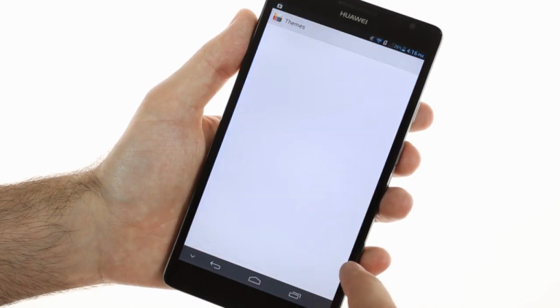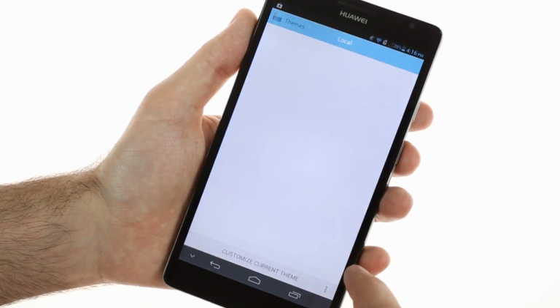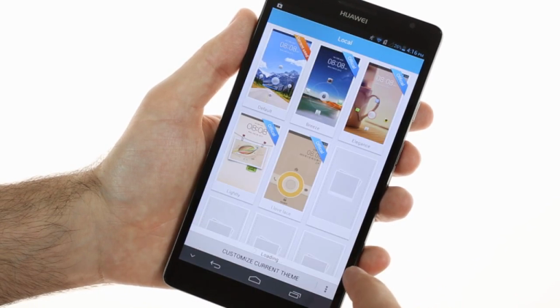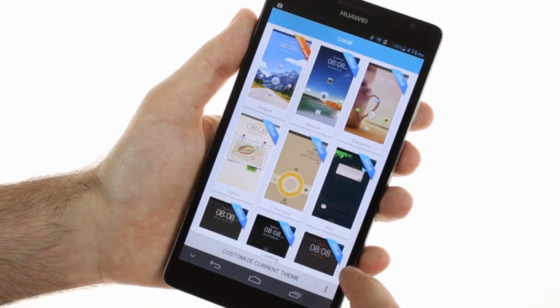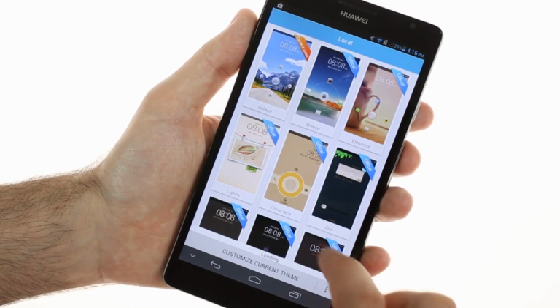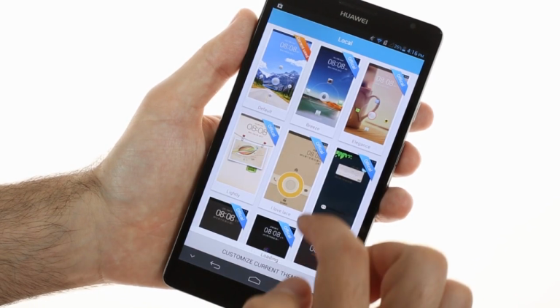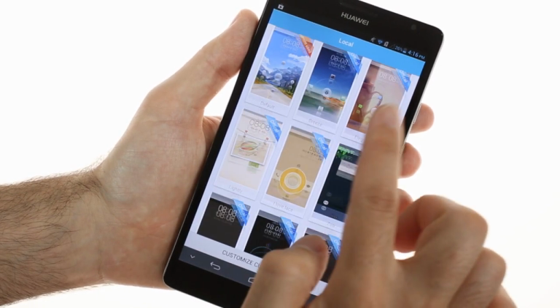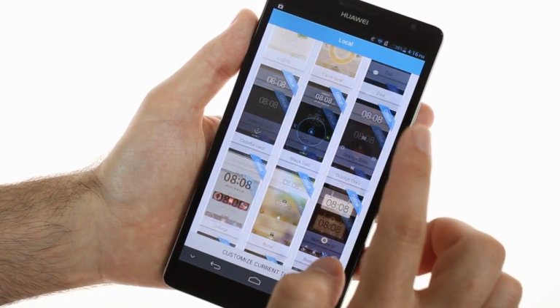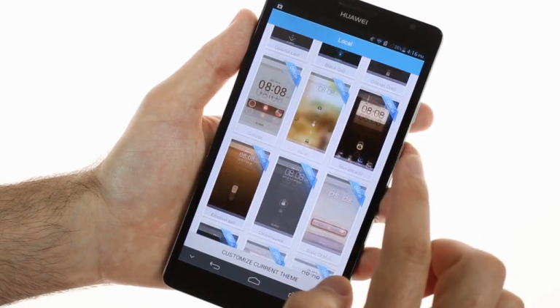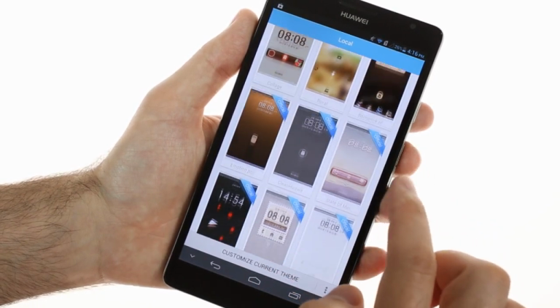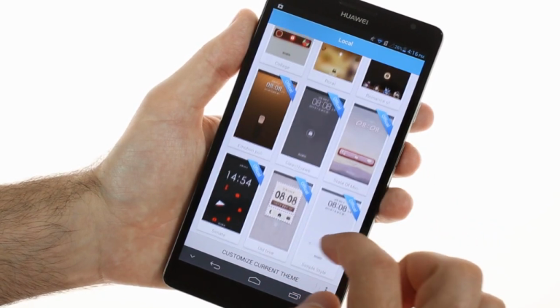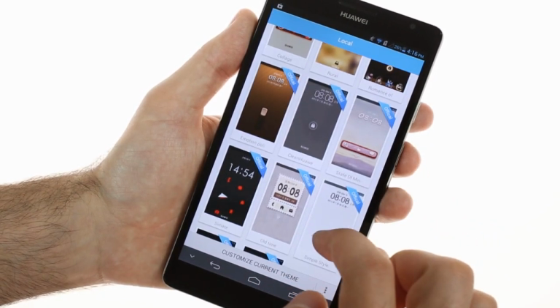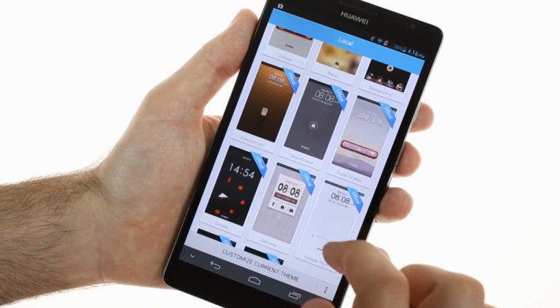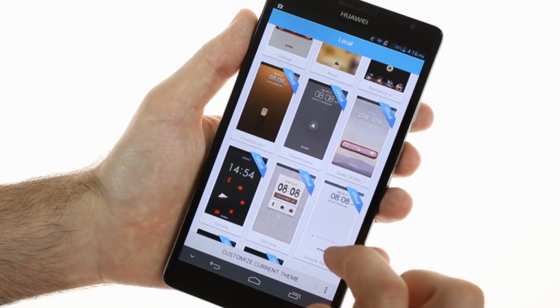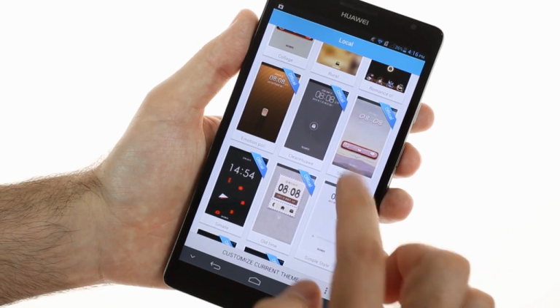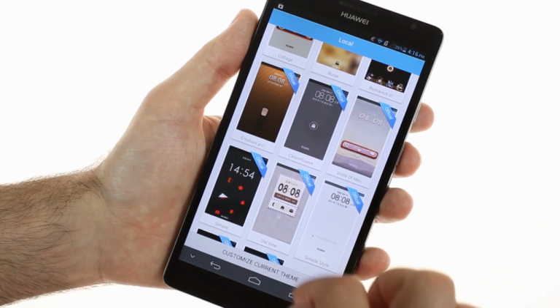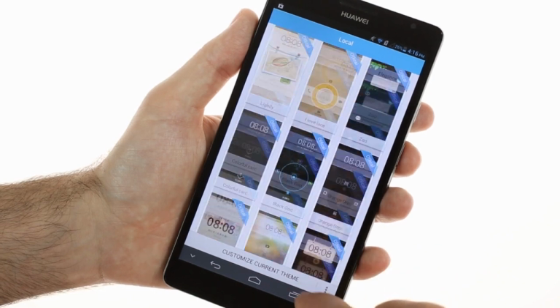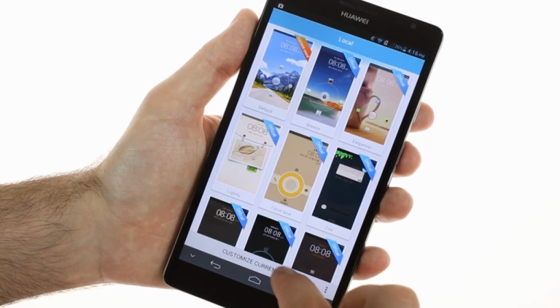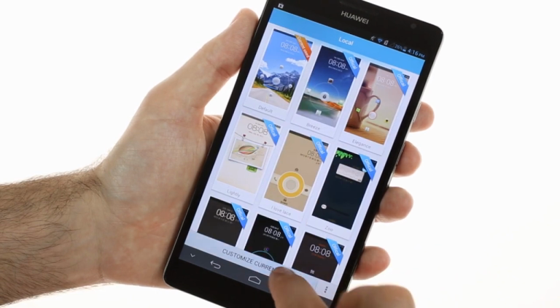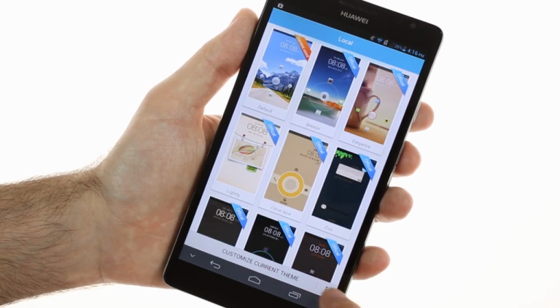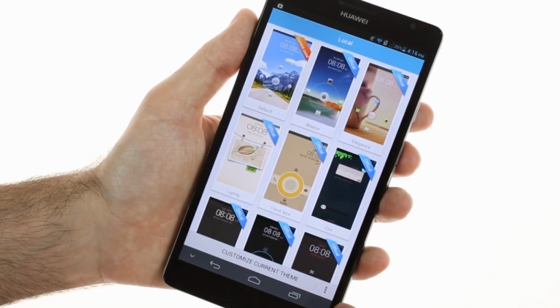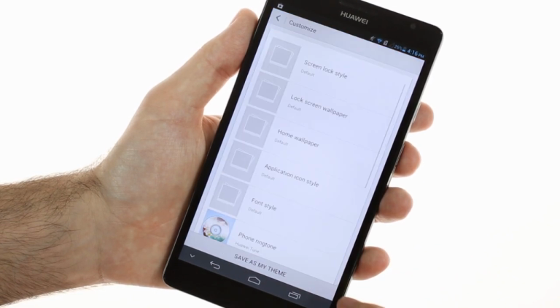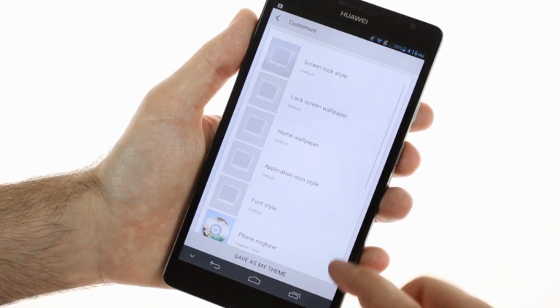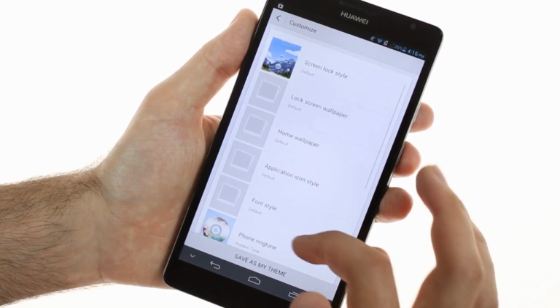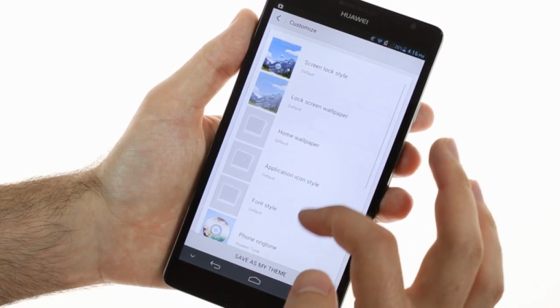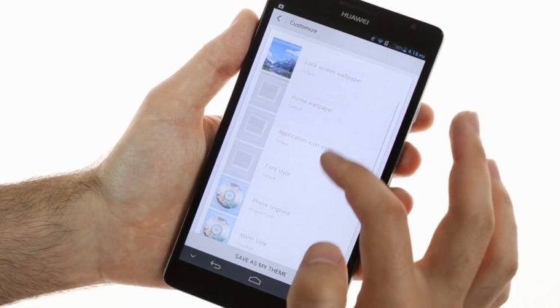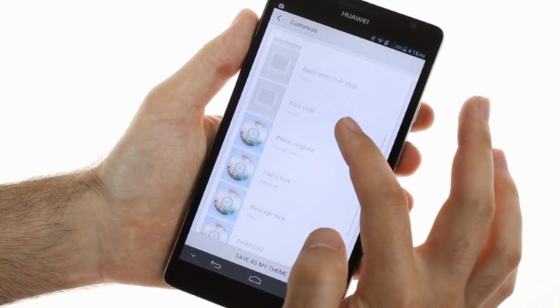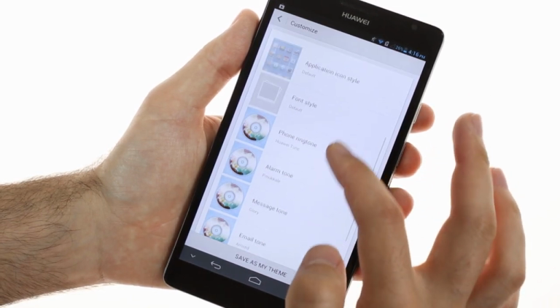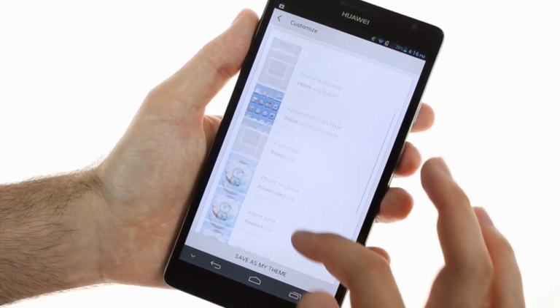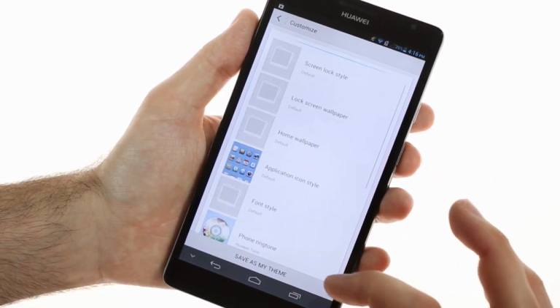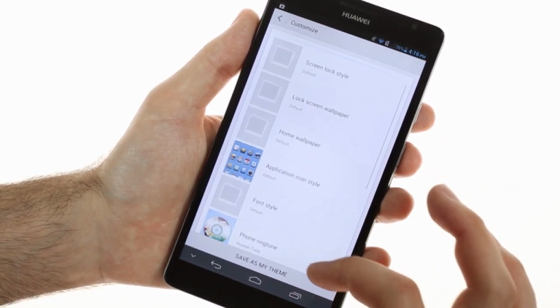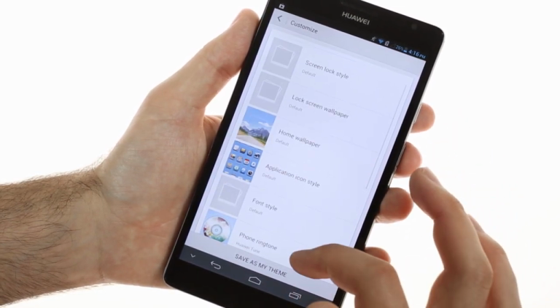Themes are also available. They change your wallpaper, system icons, system fonts, and notification sound schemes.